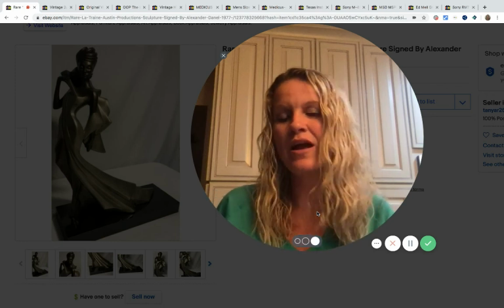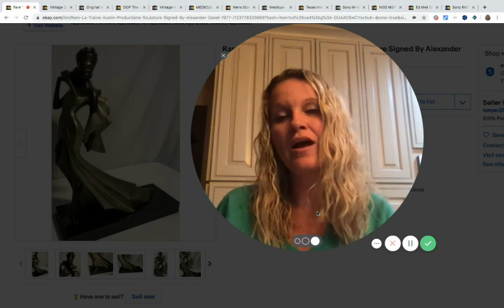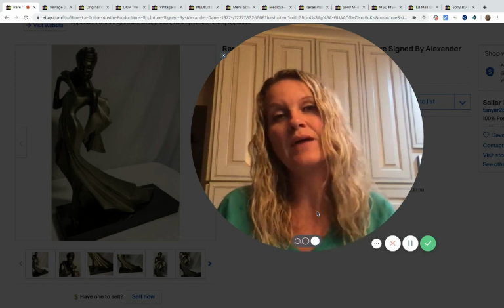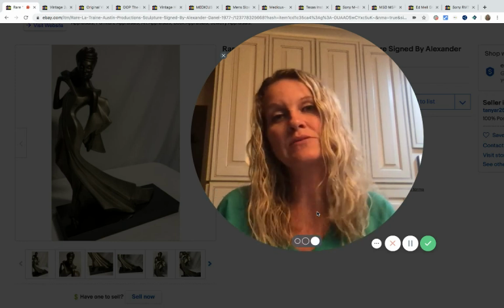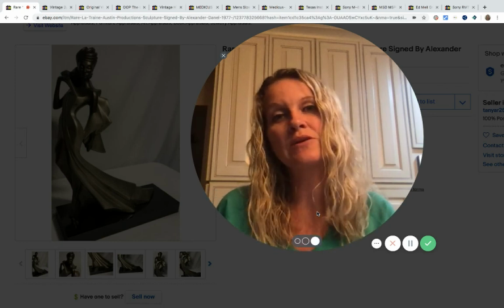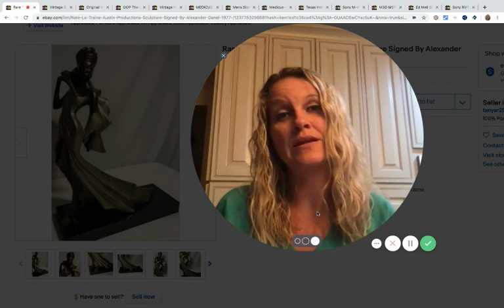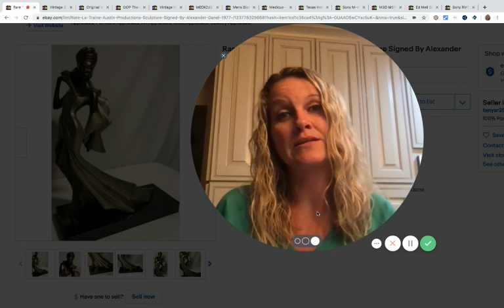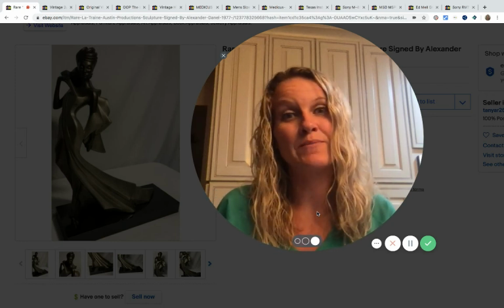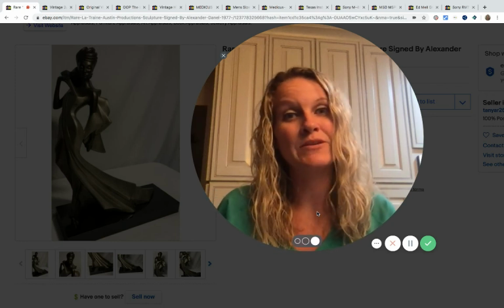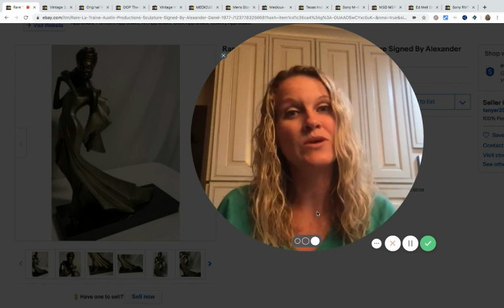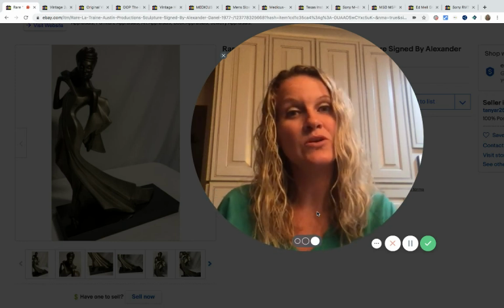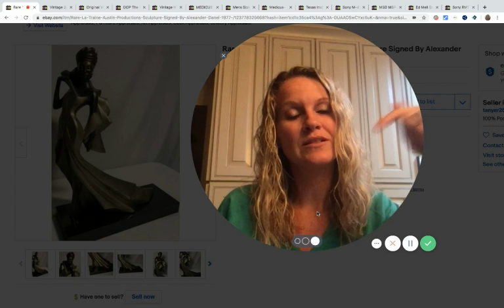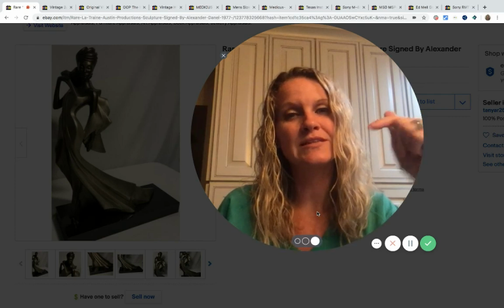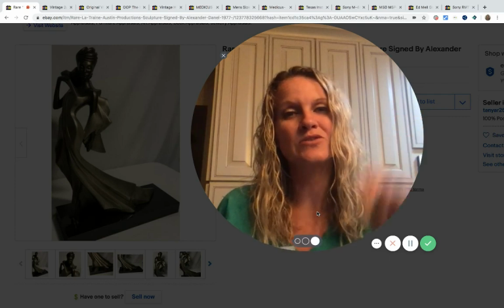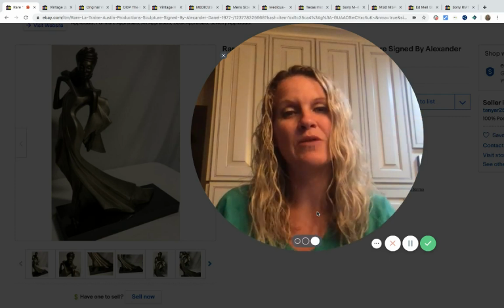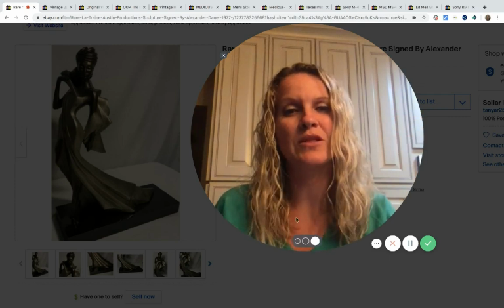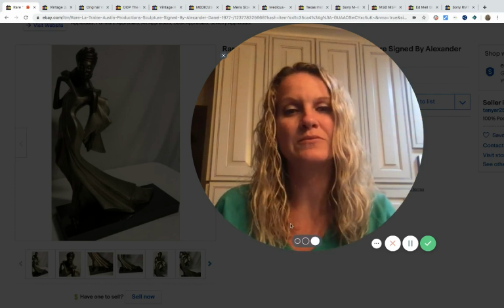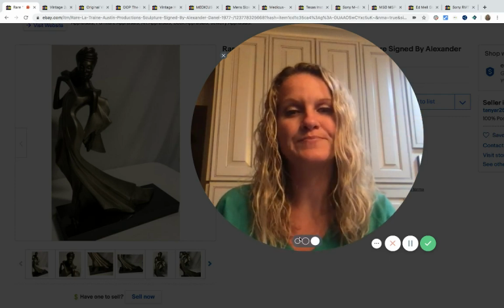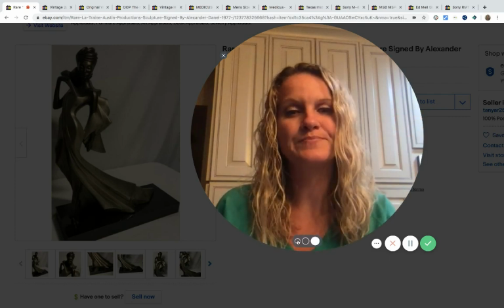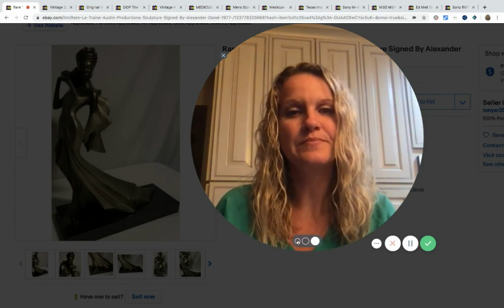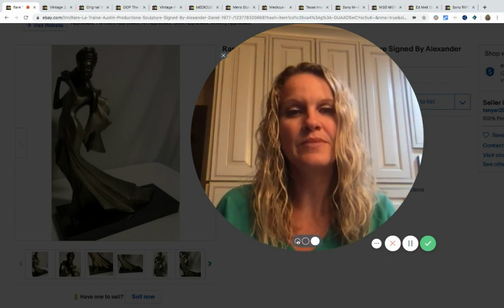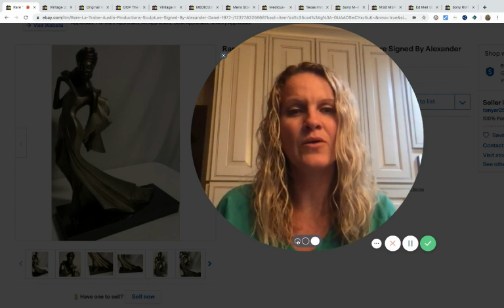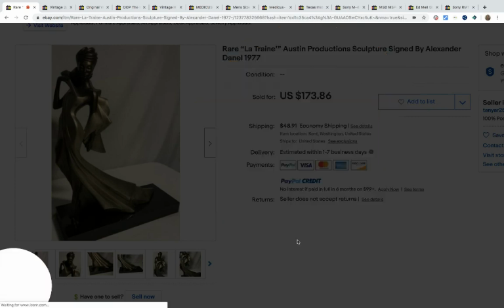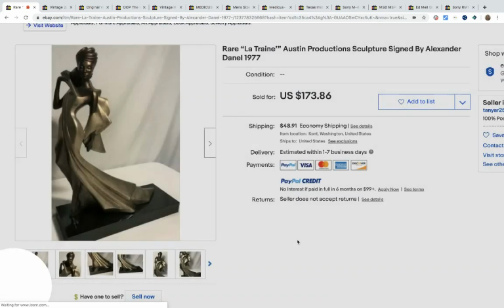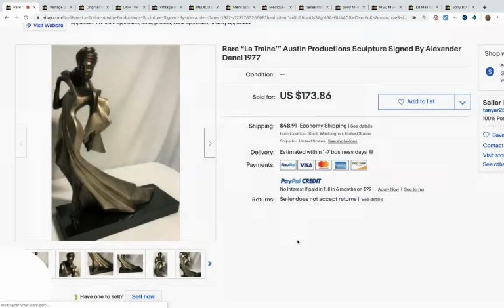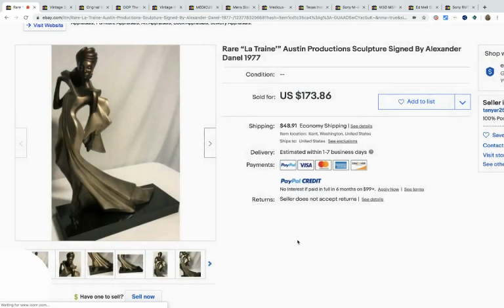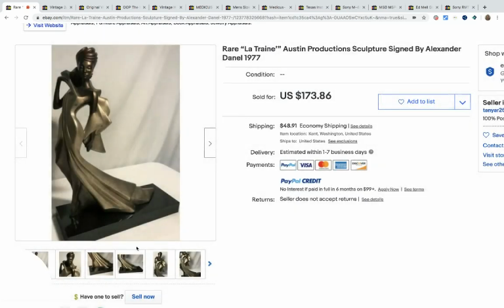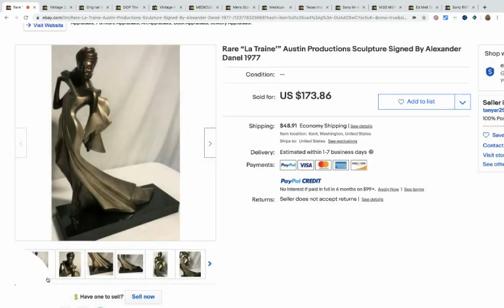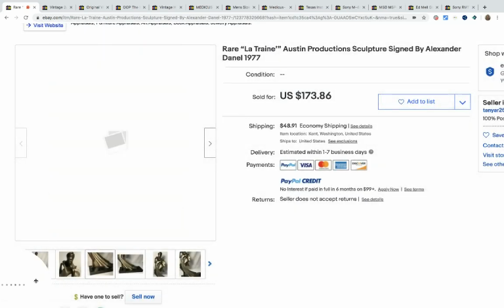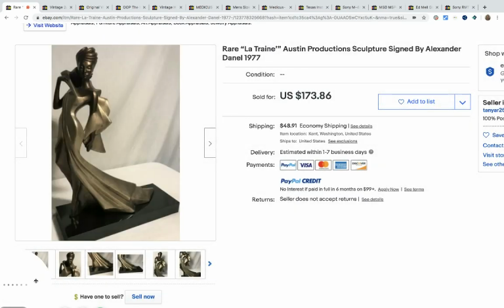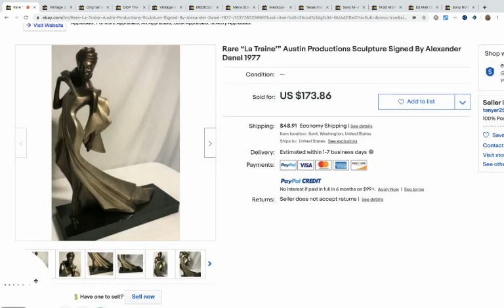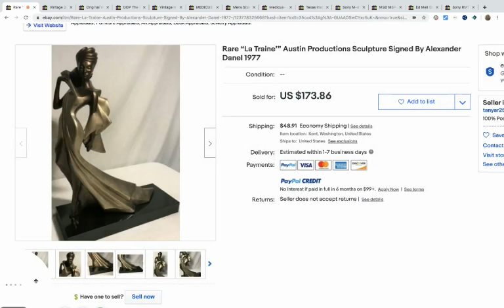I'm also on Instagram and Twitter. Links are down below. Alright, we're digging into some Bolos here.